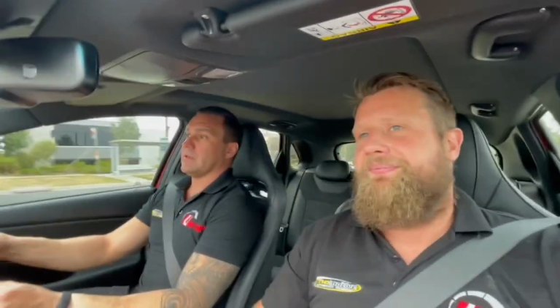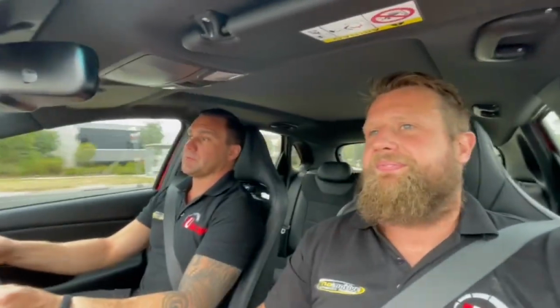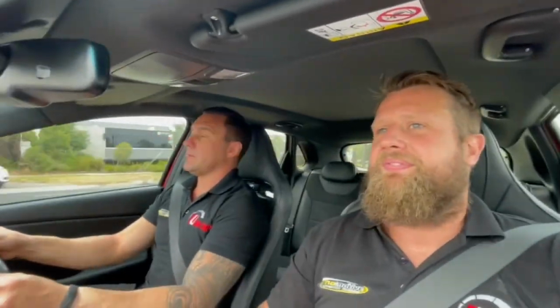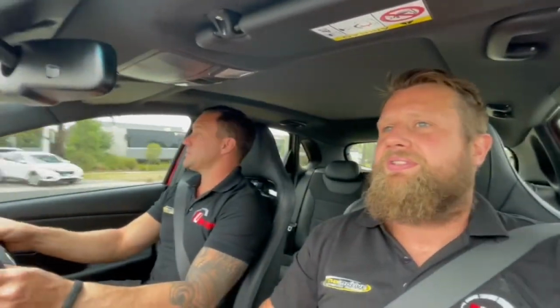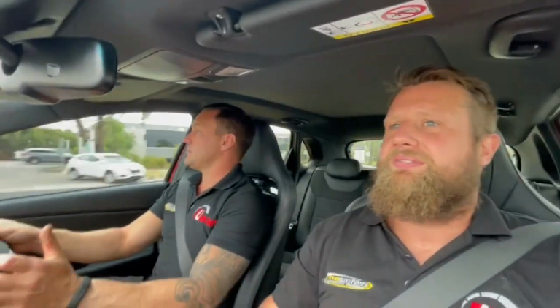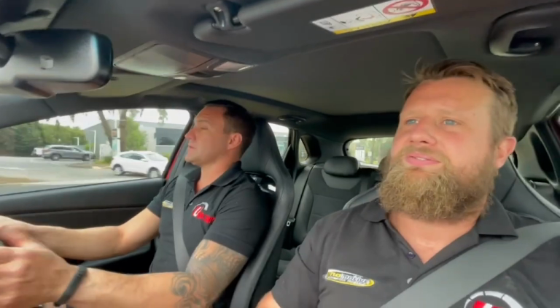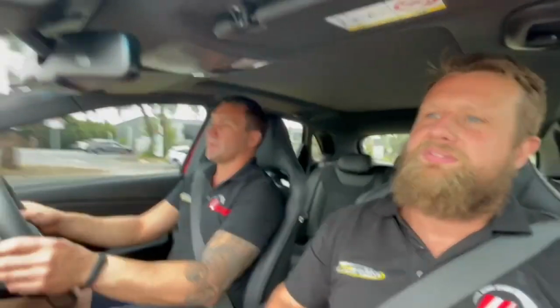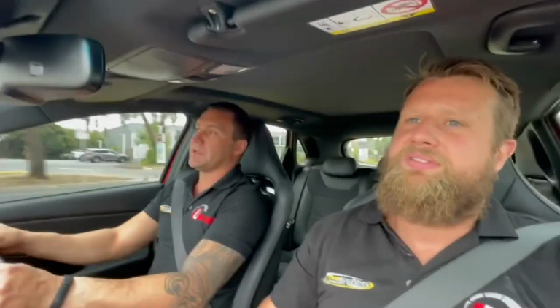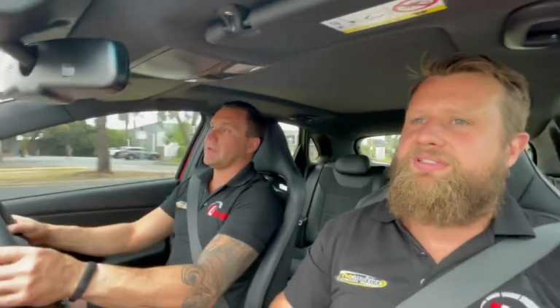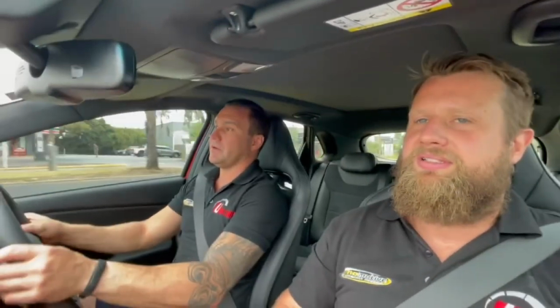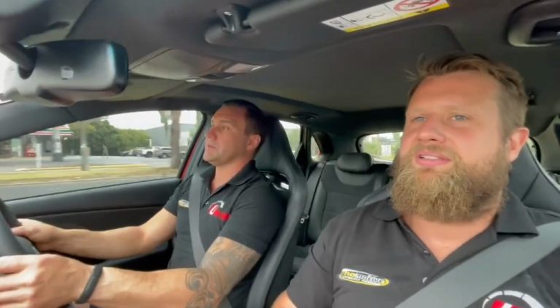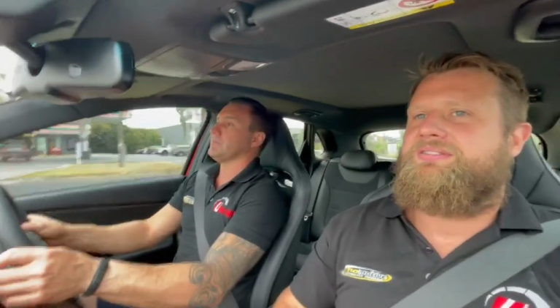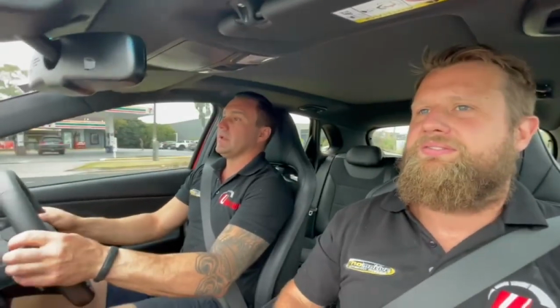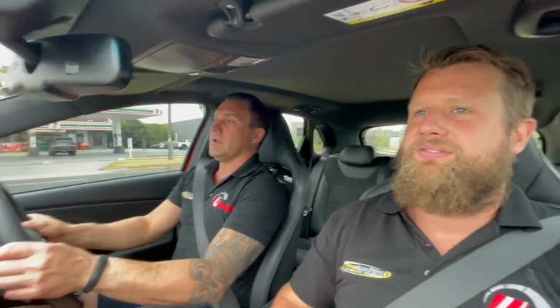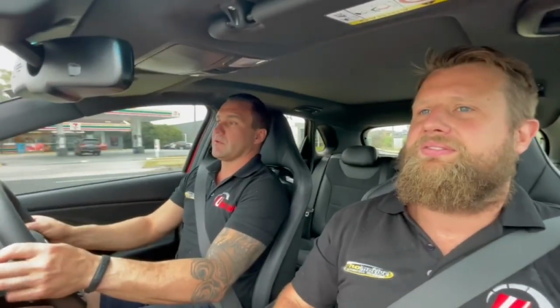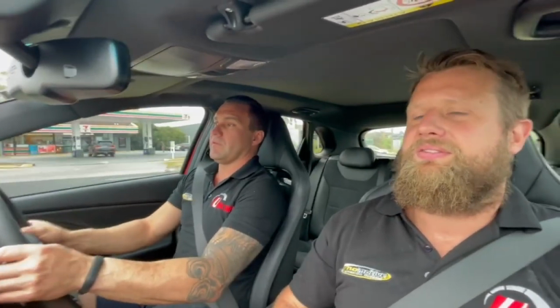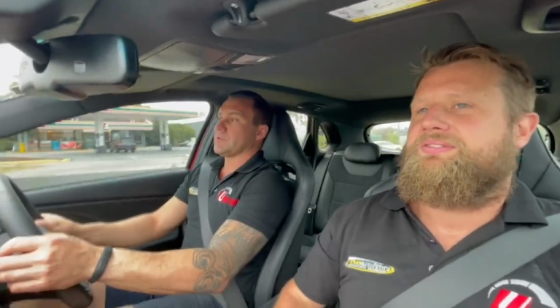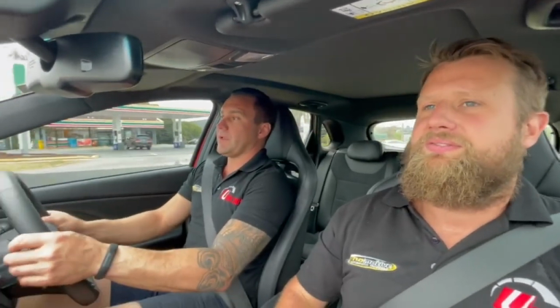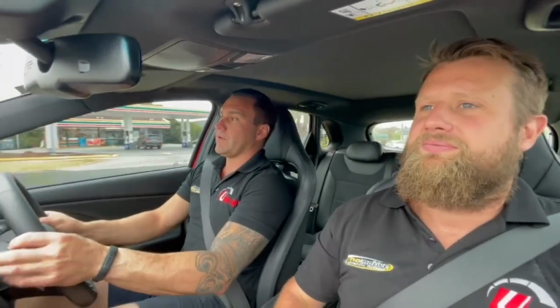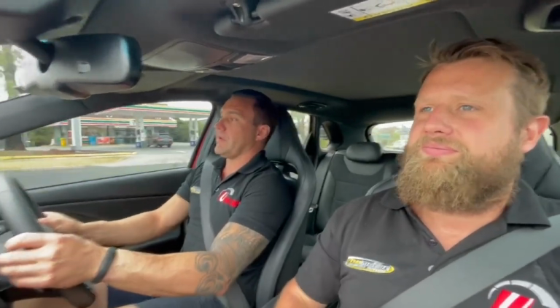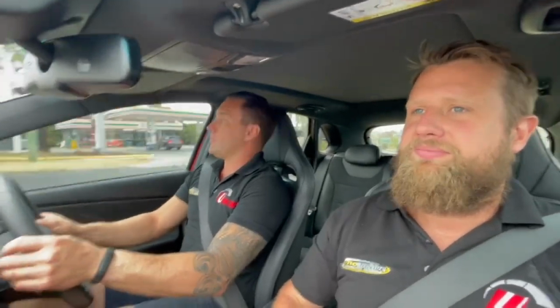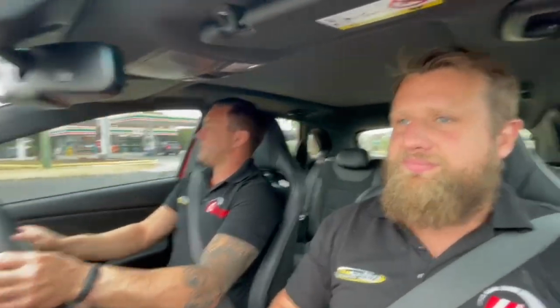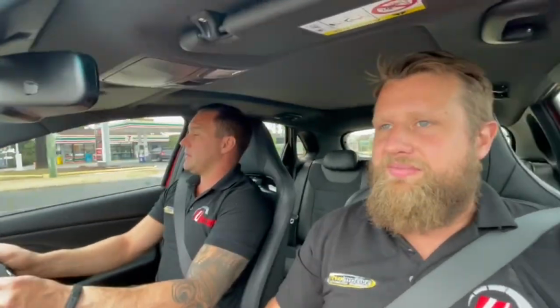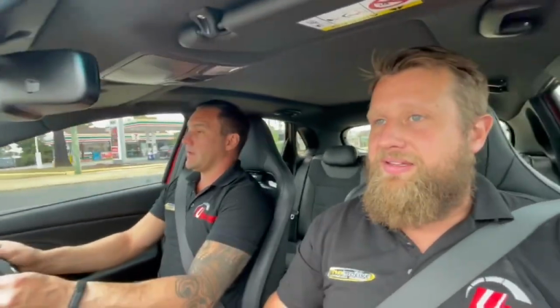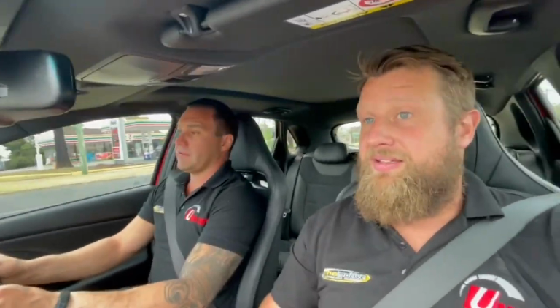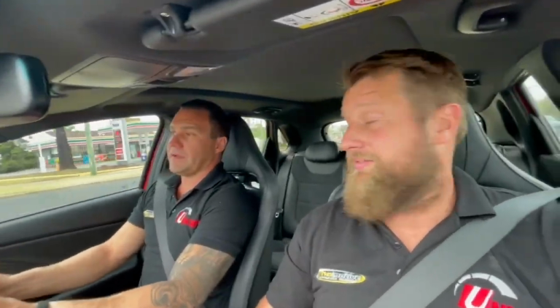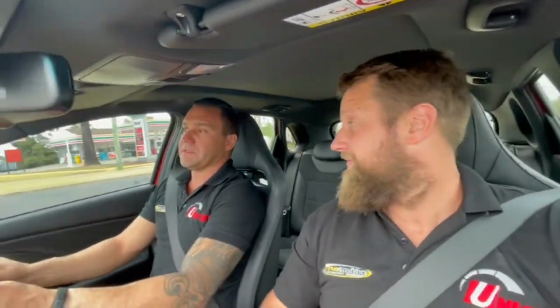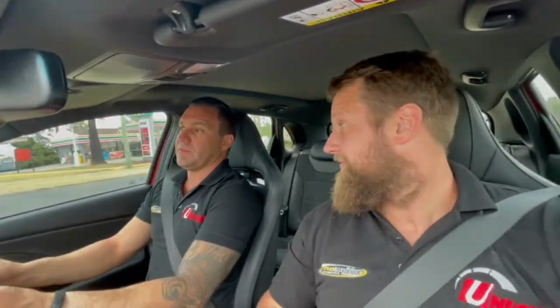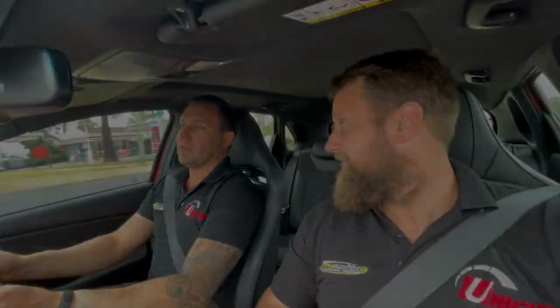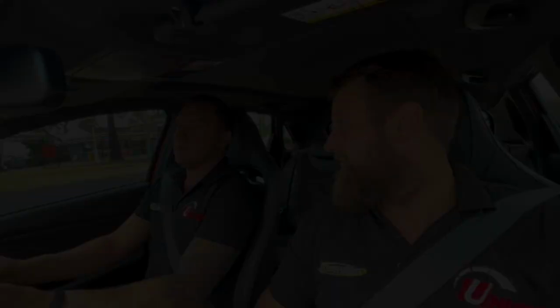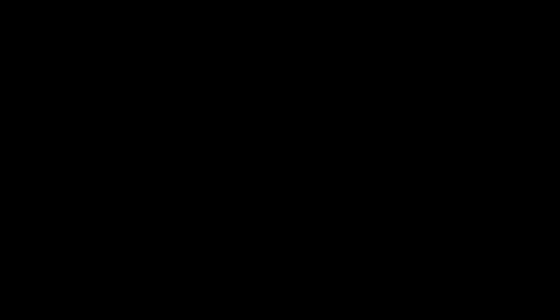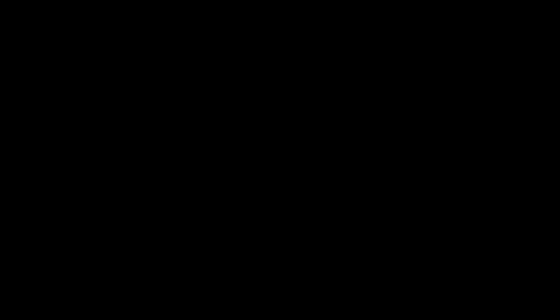As Paul mentioned, thanks for watching again guys, and looking forward to playing around more with the facelift model i30 N.